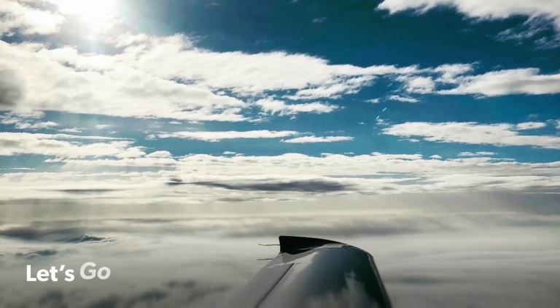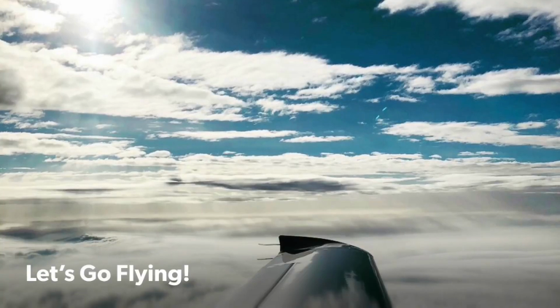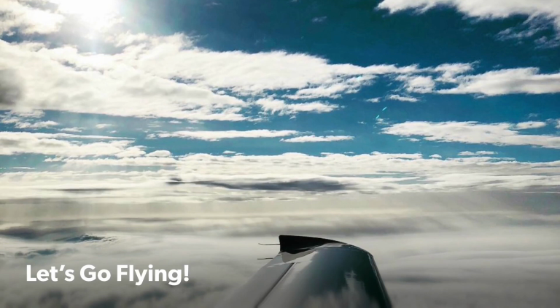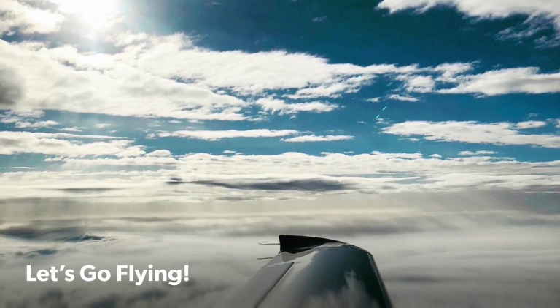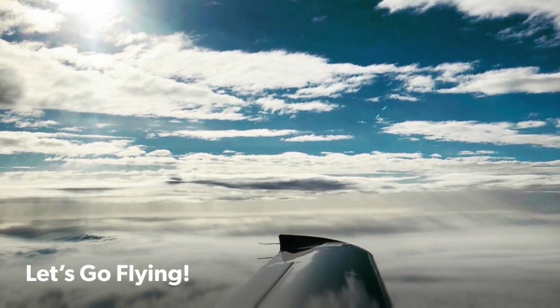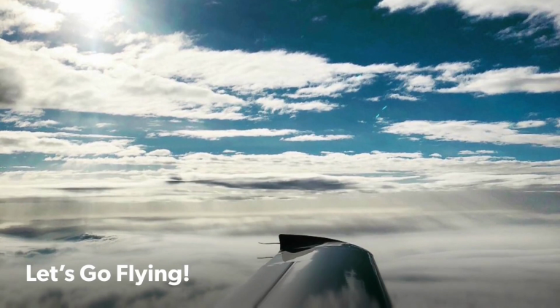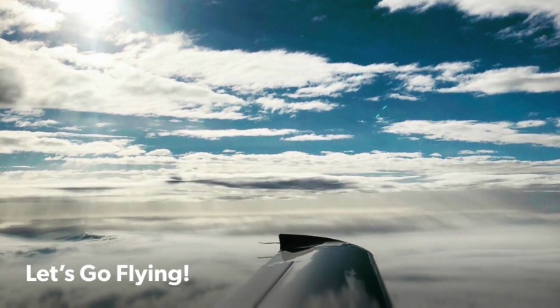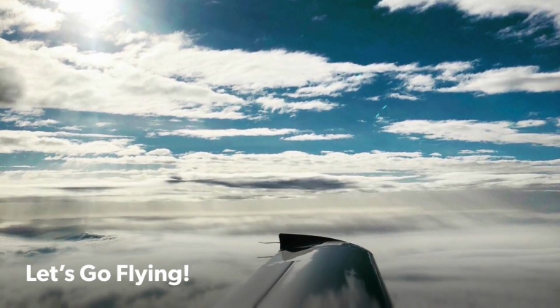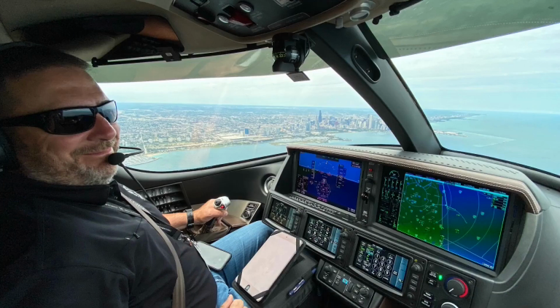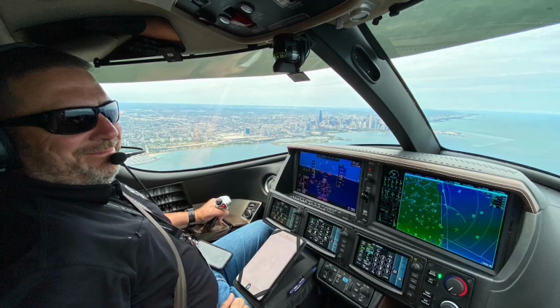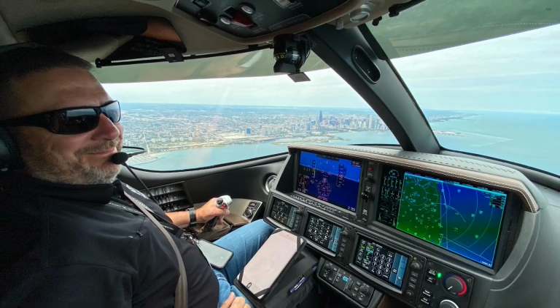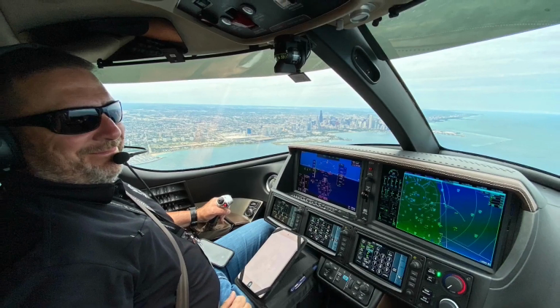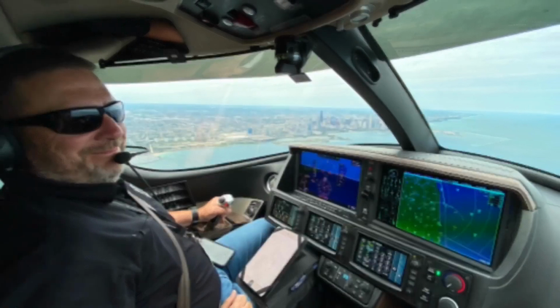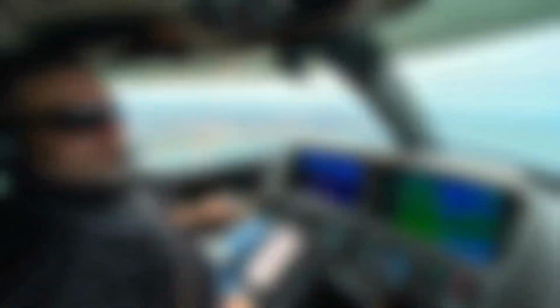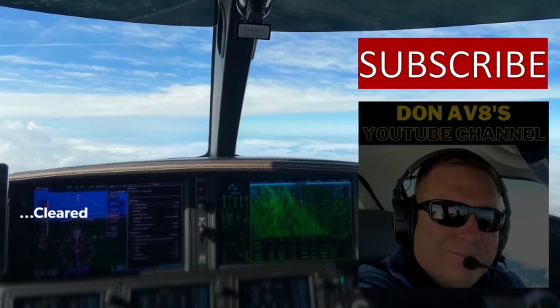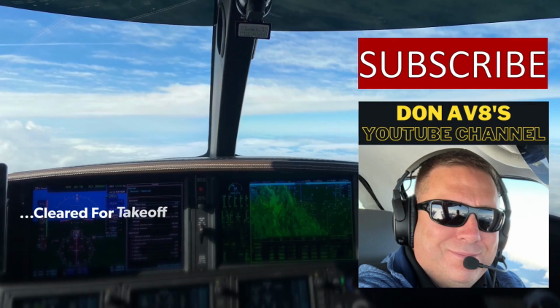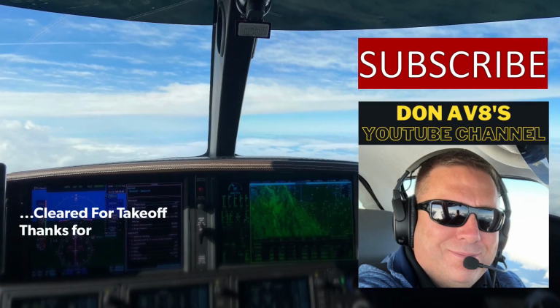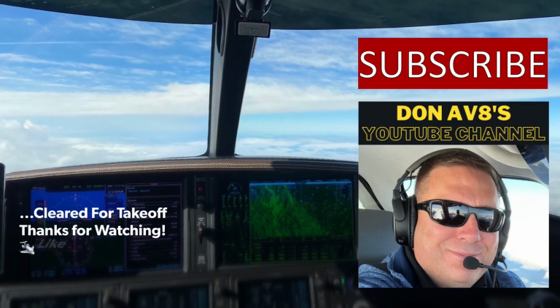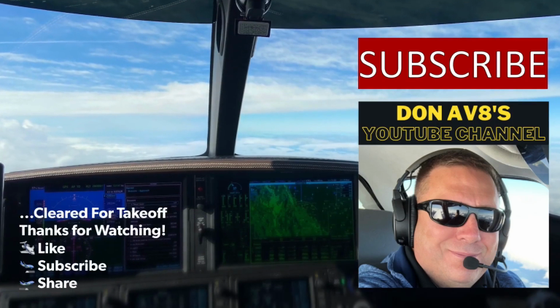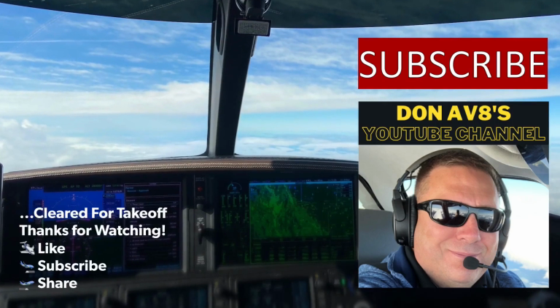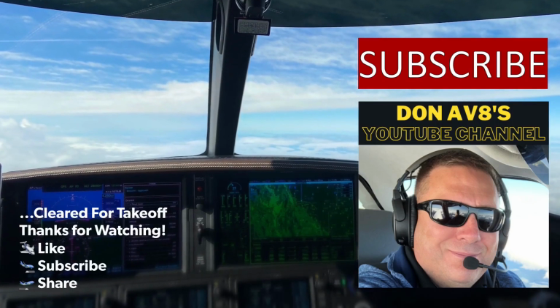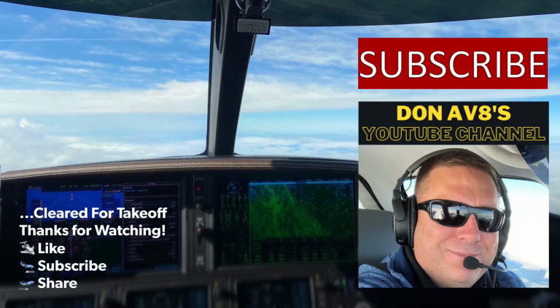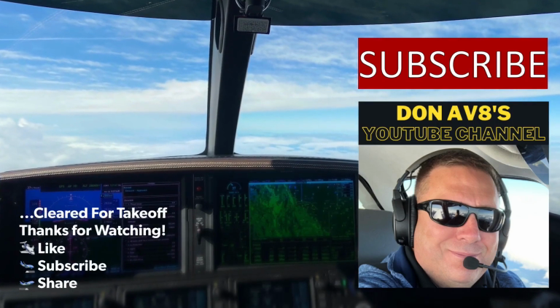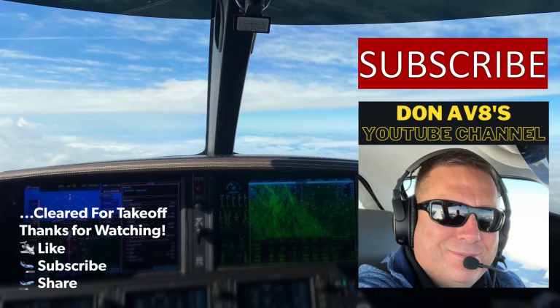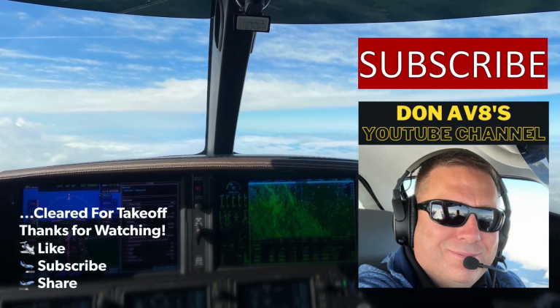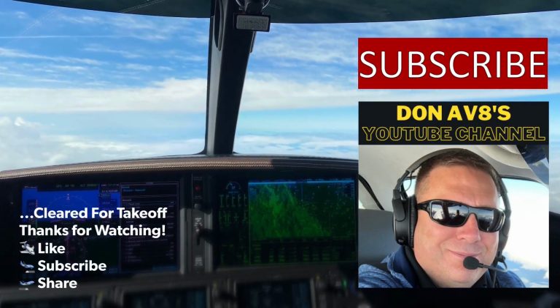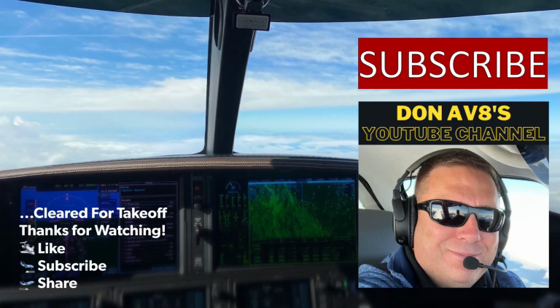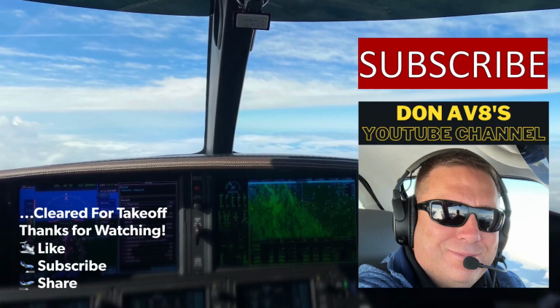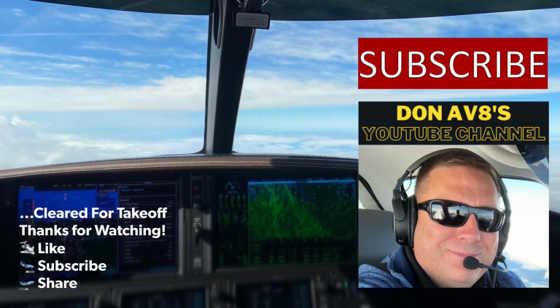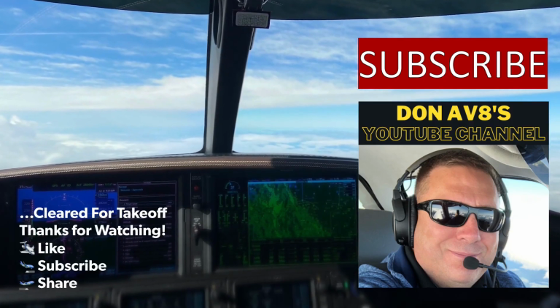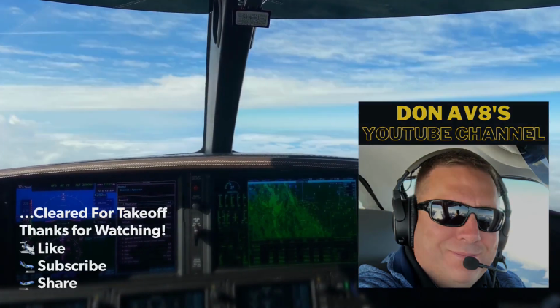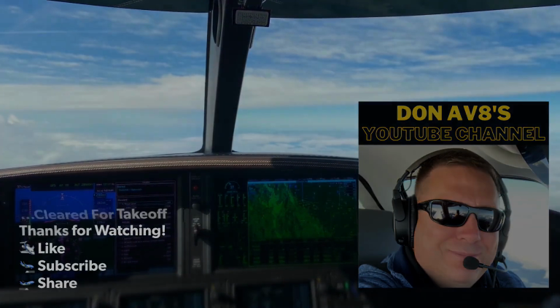379 Juliet Mike, turn right heading 180. Right turn 180, 9-Romeo Juliet Mike. Let's take off, runway 19, 379 Juliet Mike.